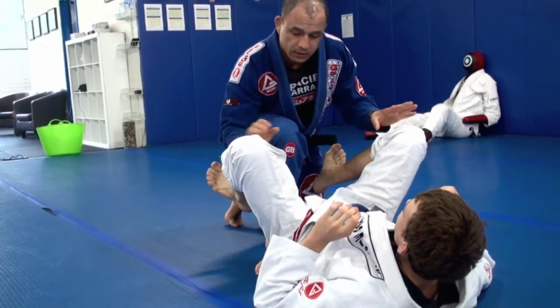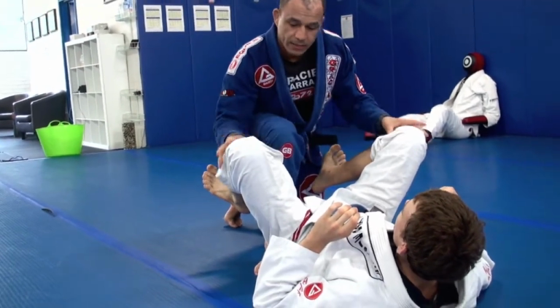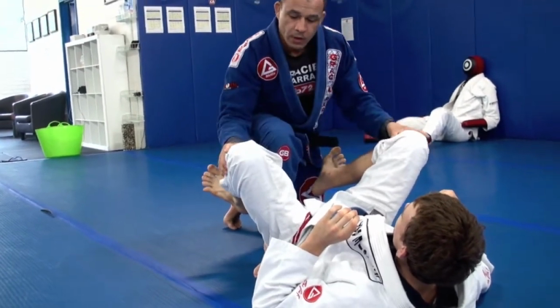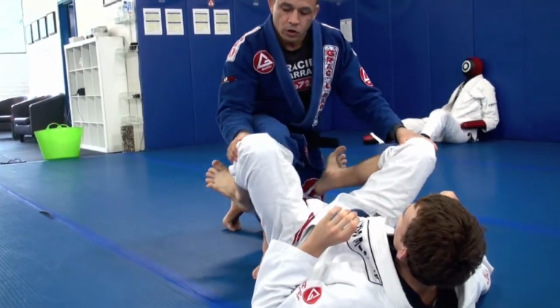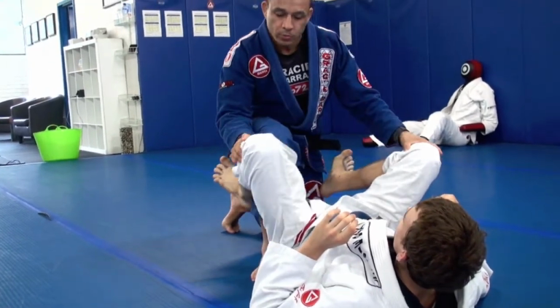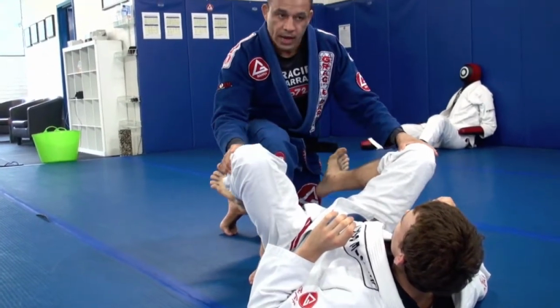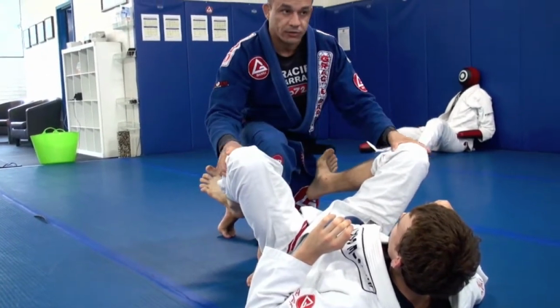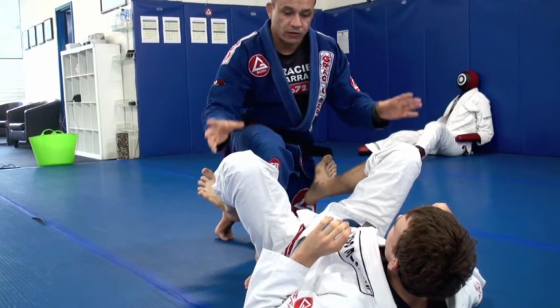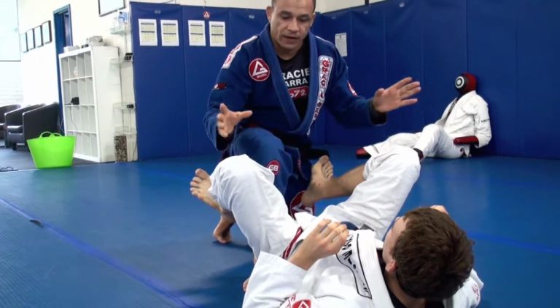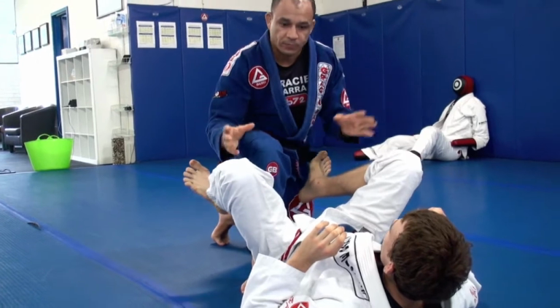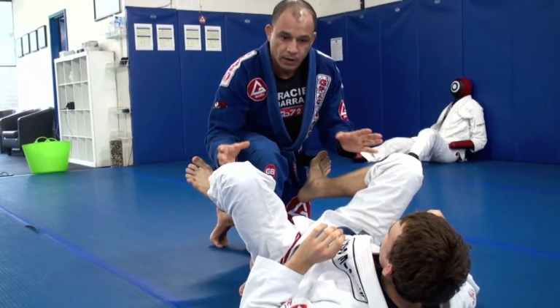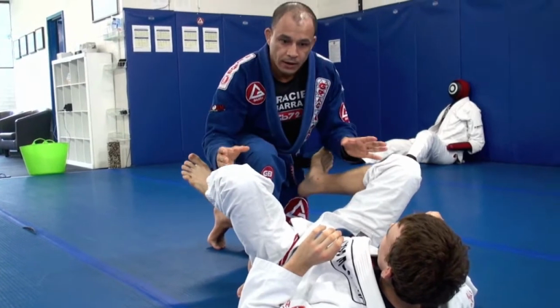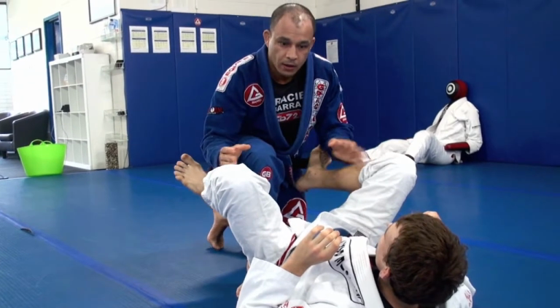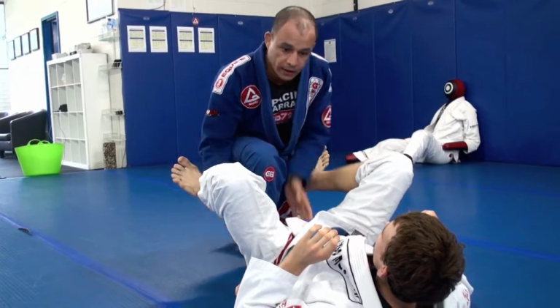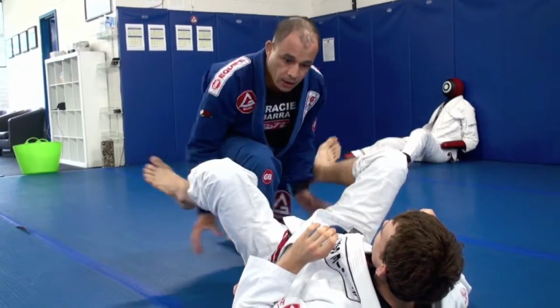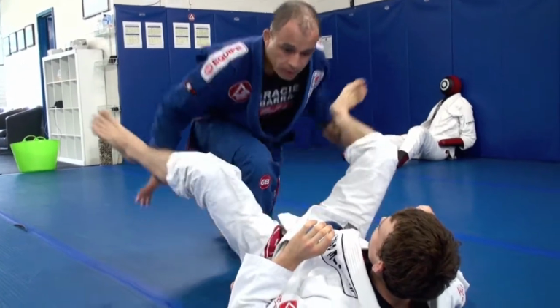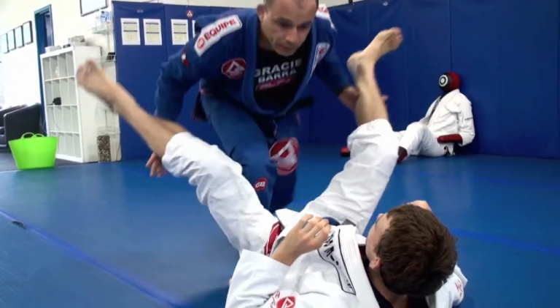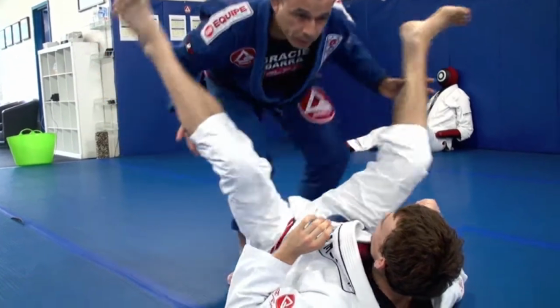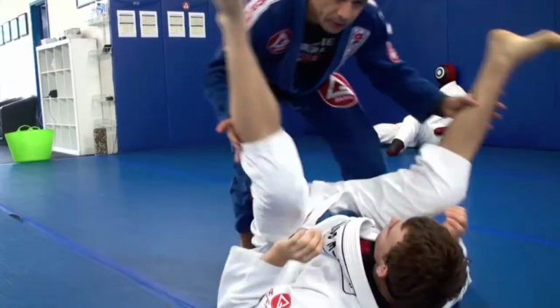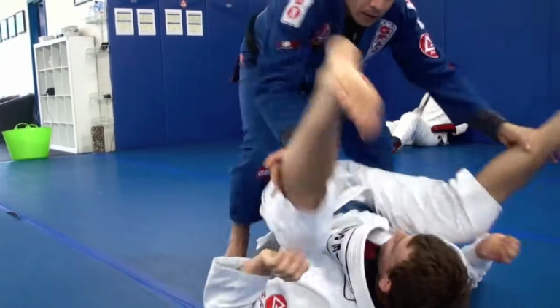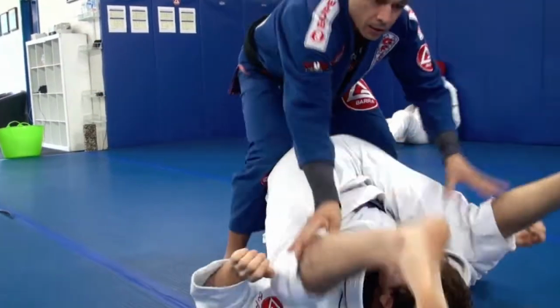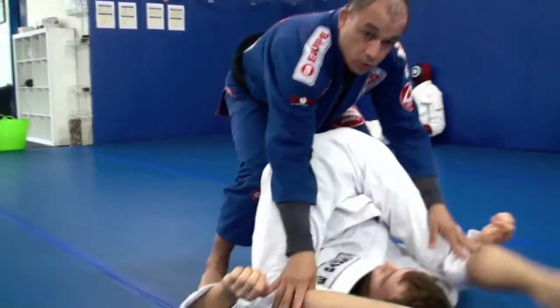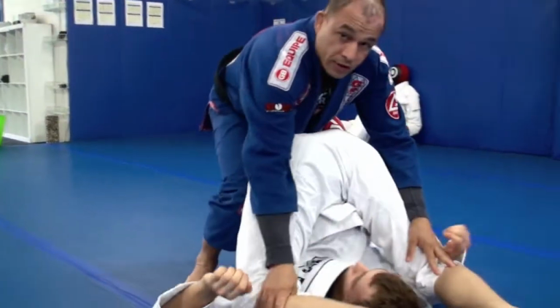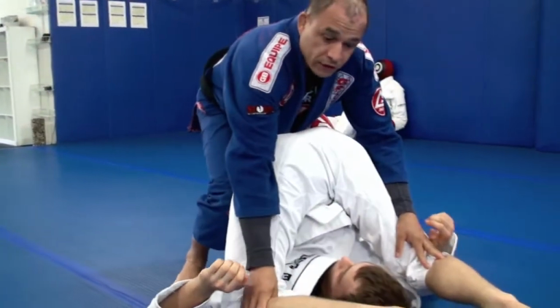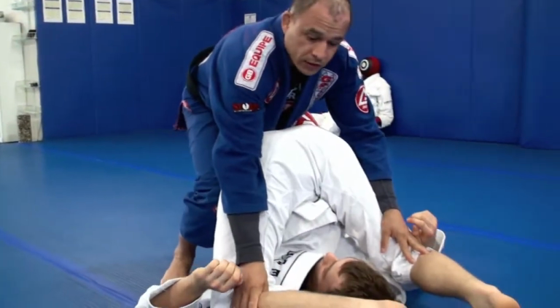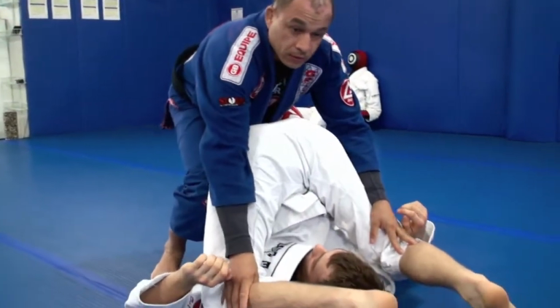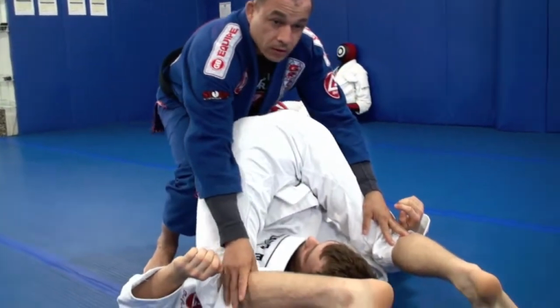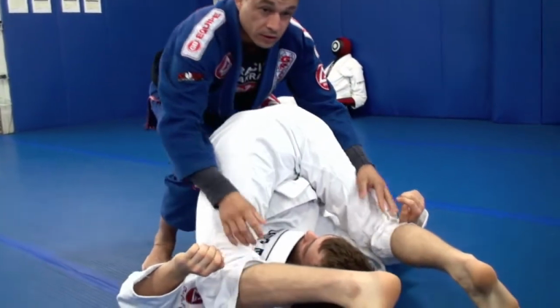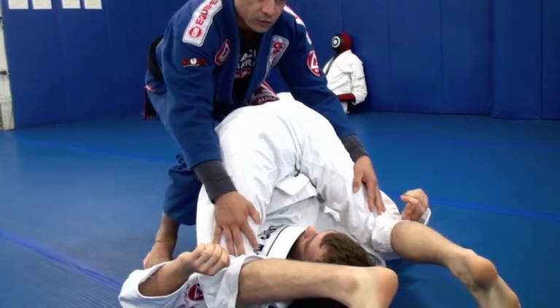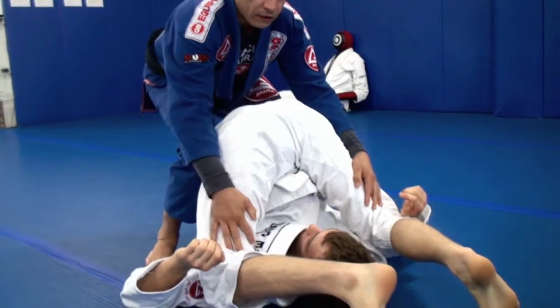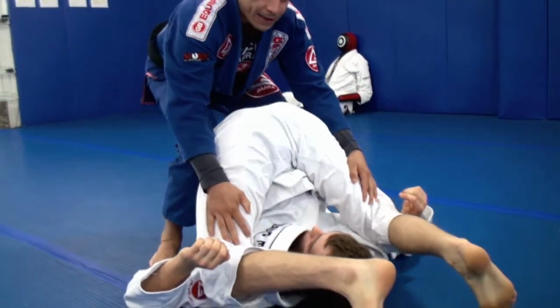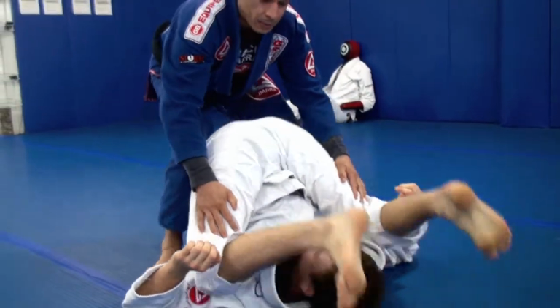A lot of times your opponent has a really flexible guard. You got people like Tom here, for example — look, he's really flexible.